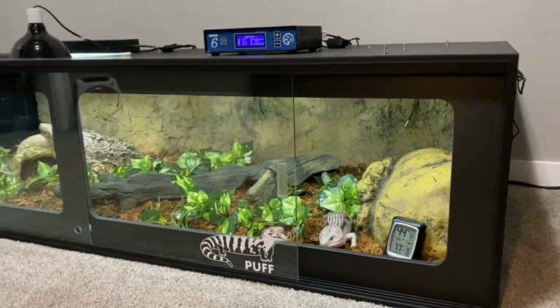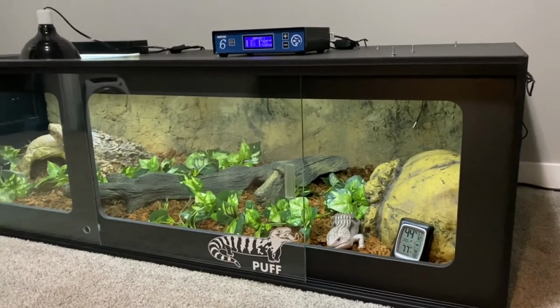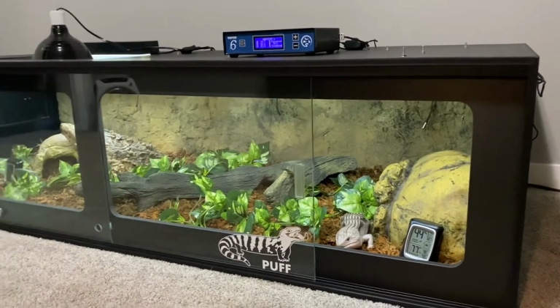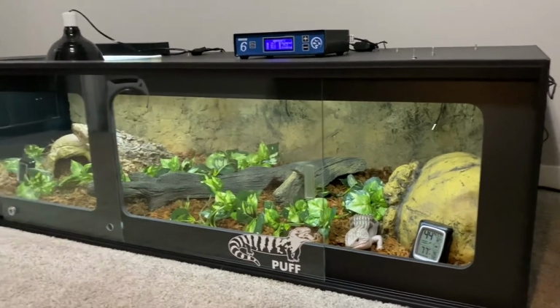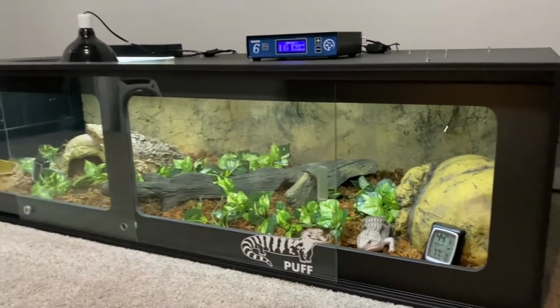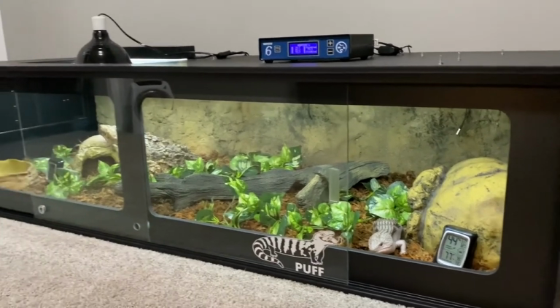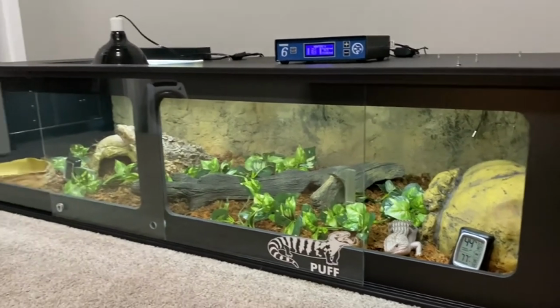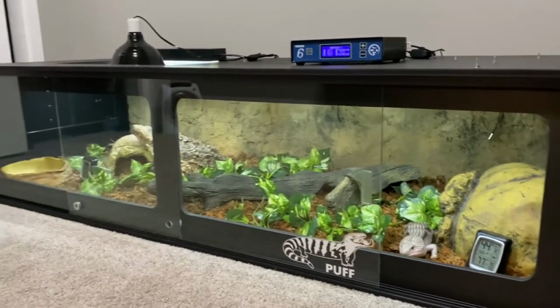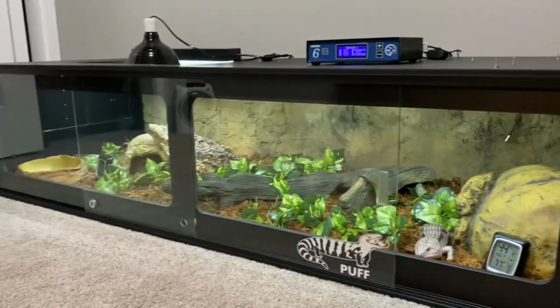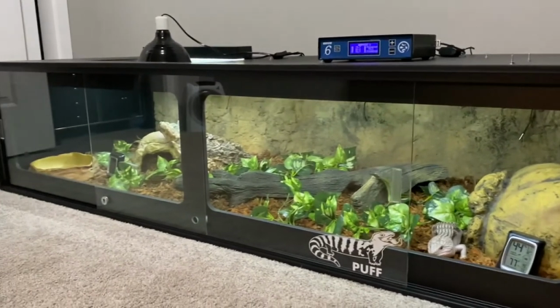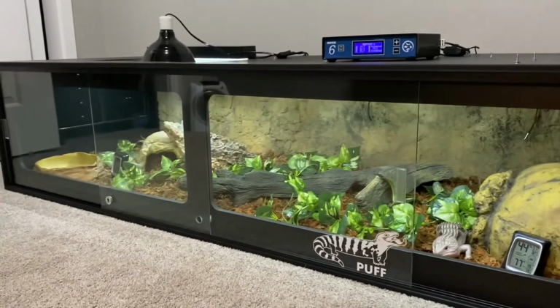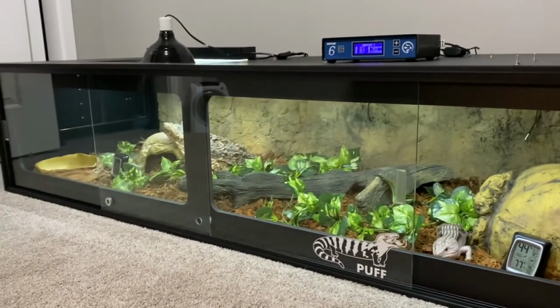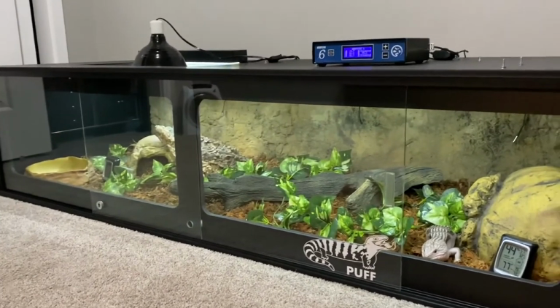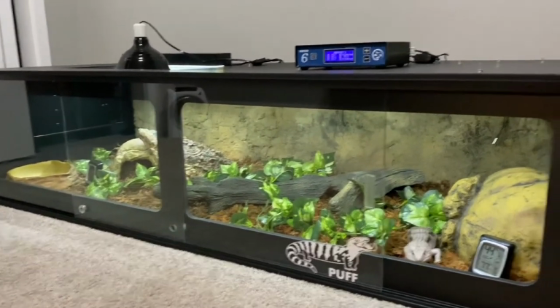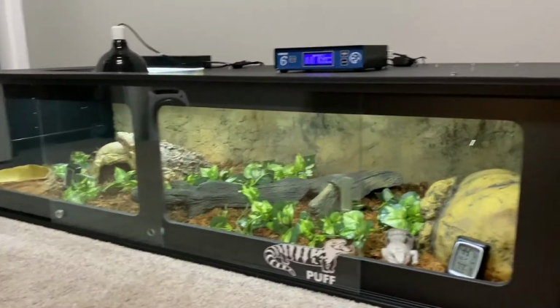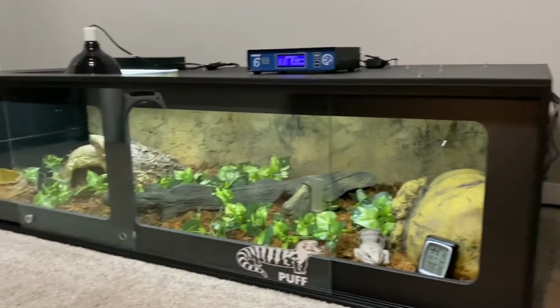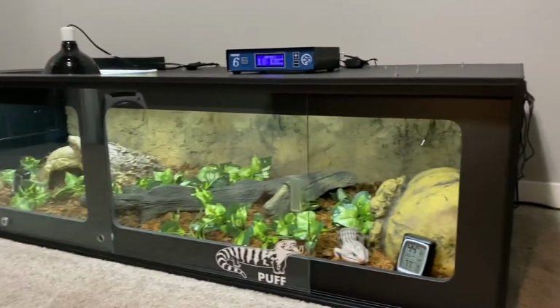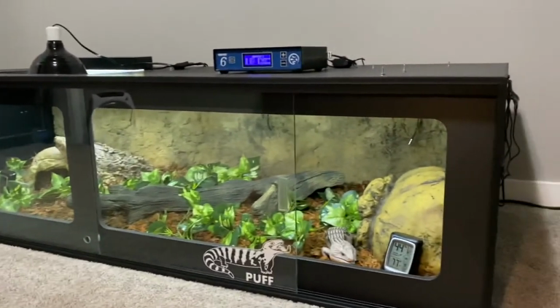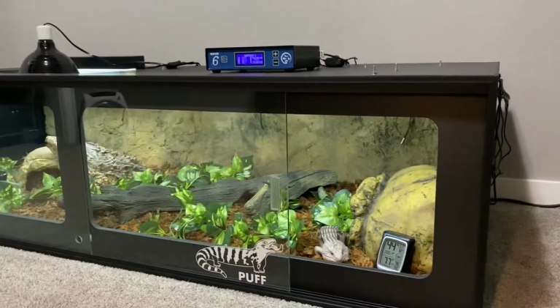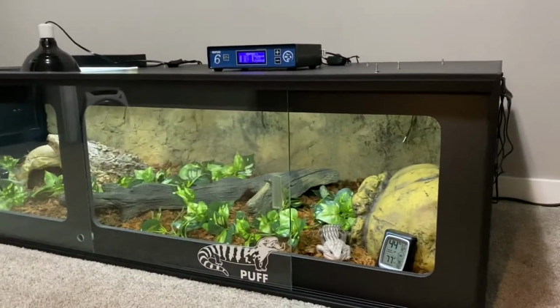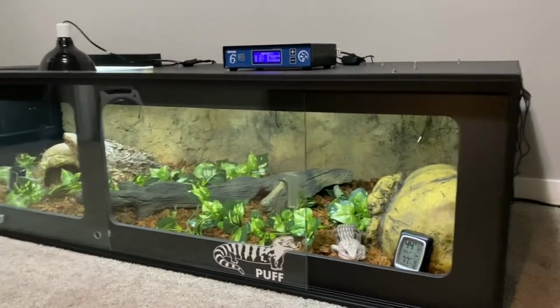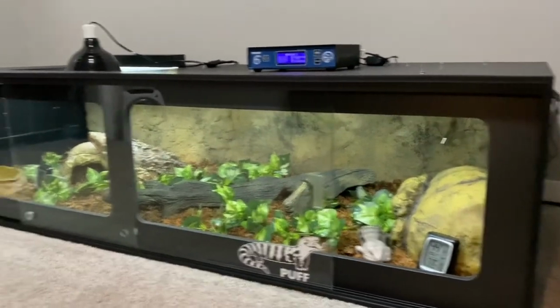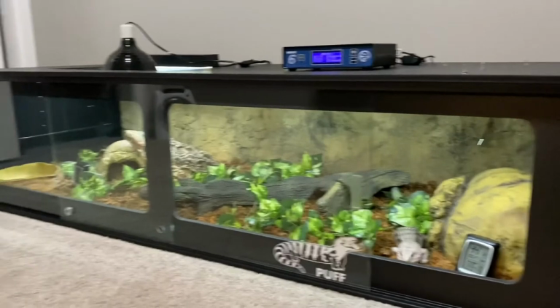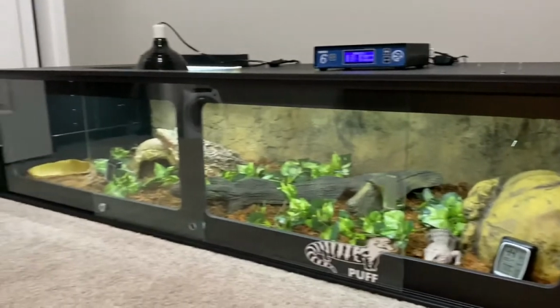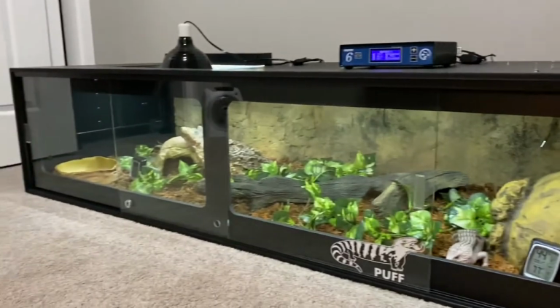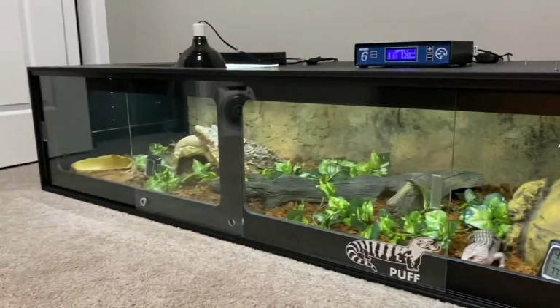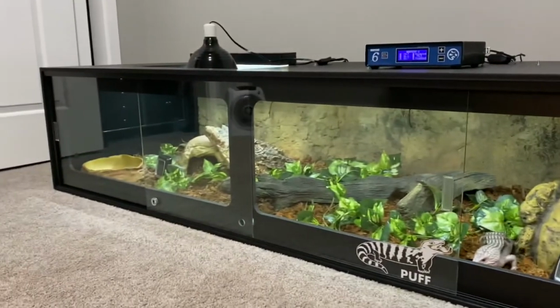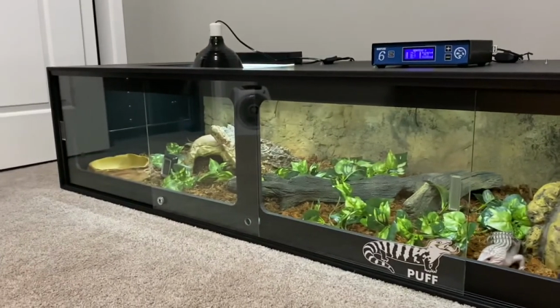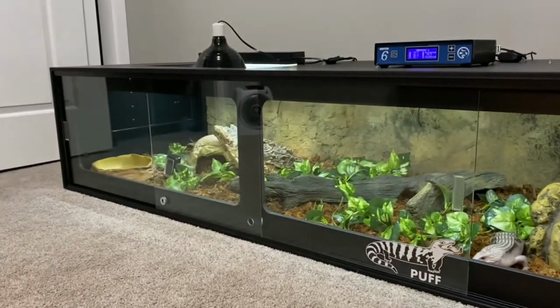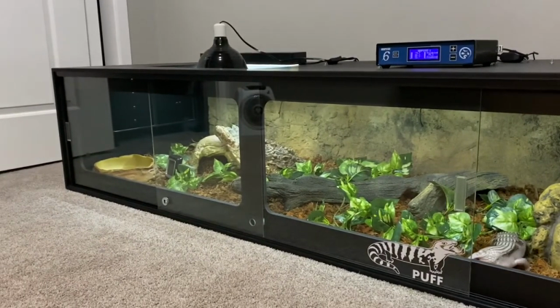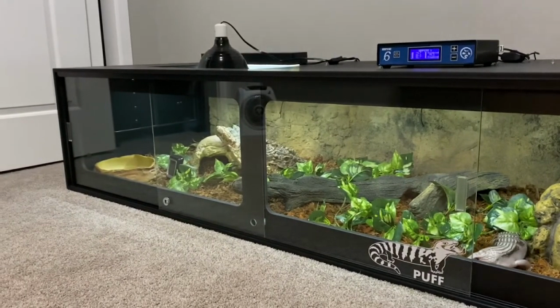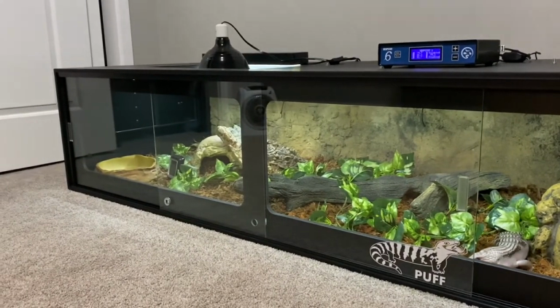So I hope you enjoyed the video today. Let me know what you think about this cage in the comments, and don't forget to subscribe.